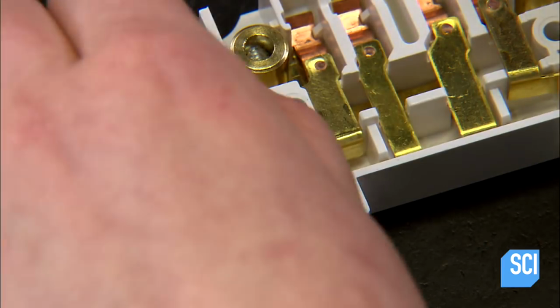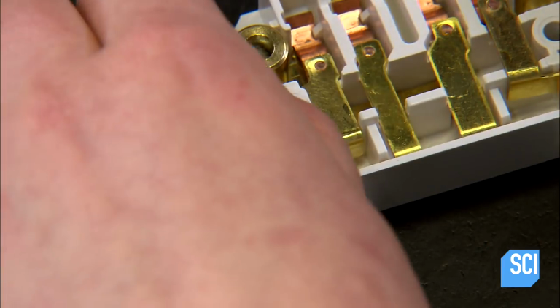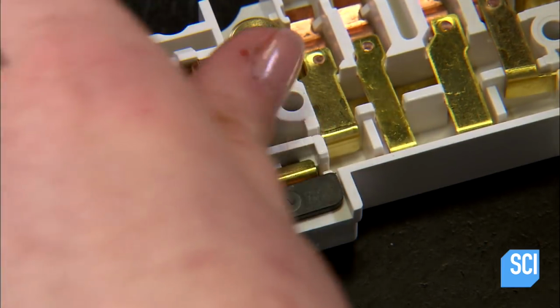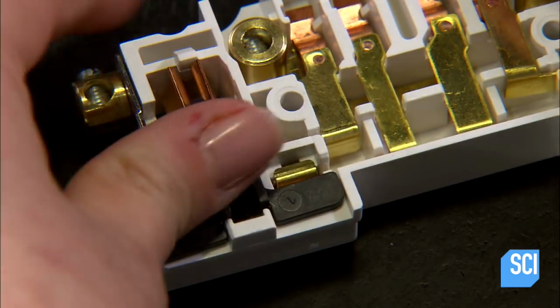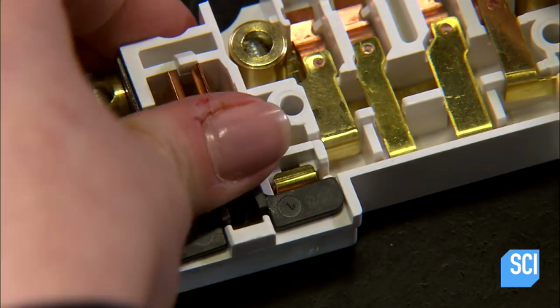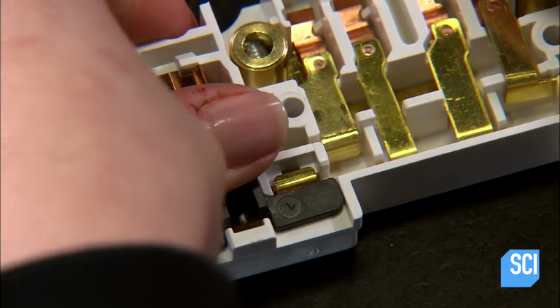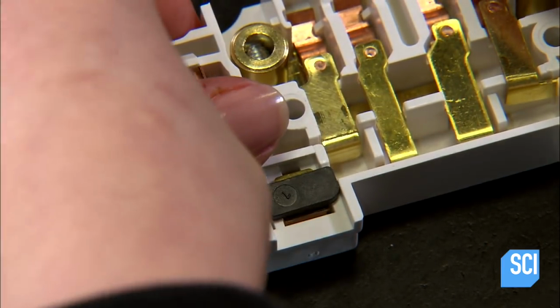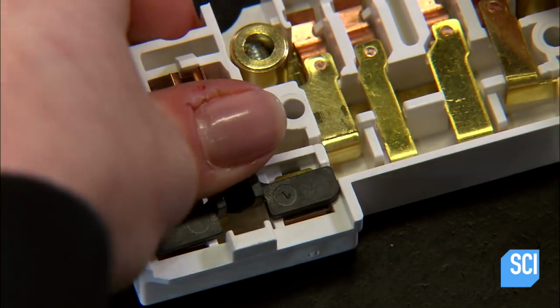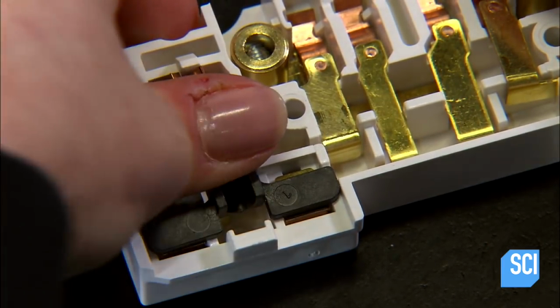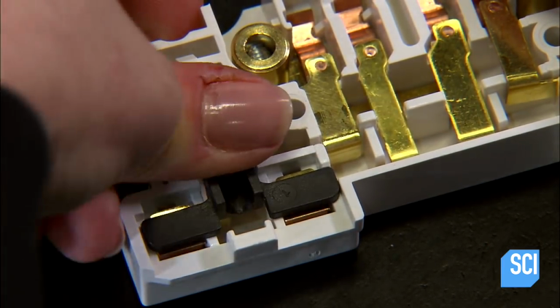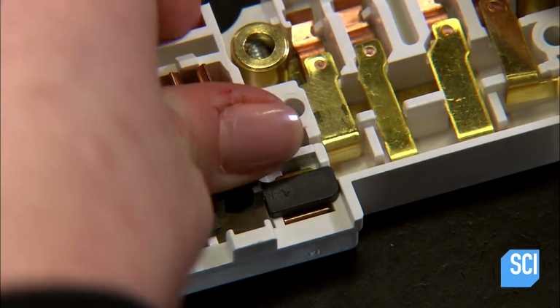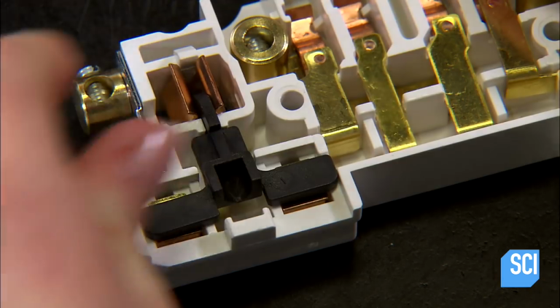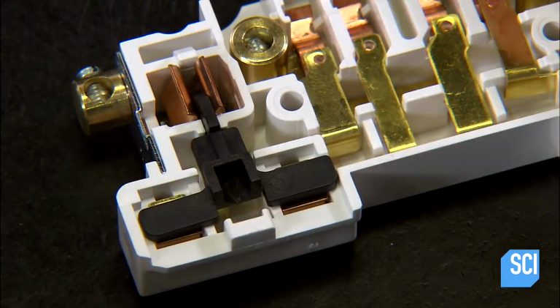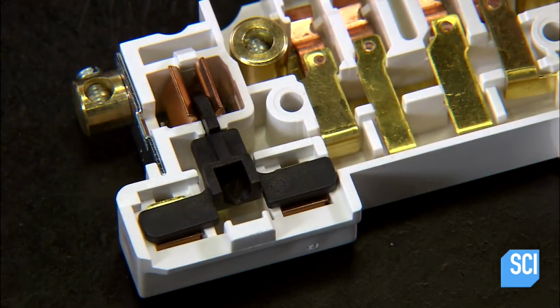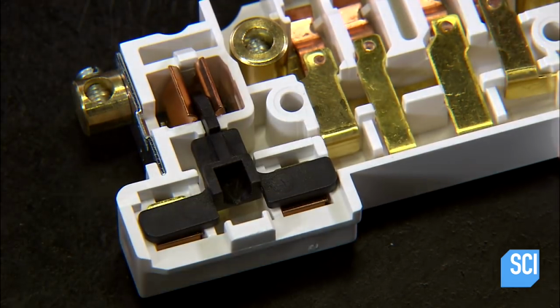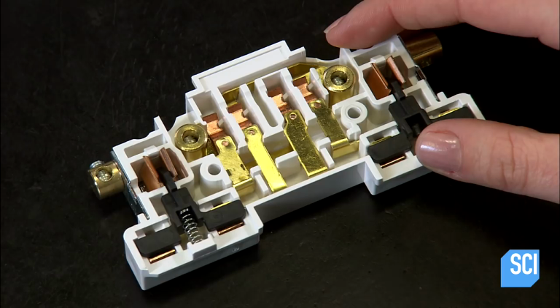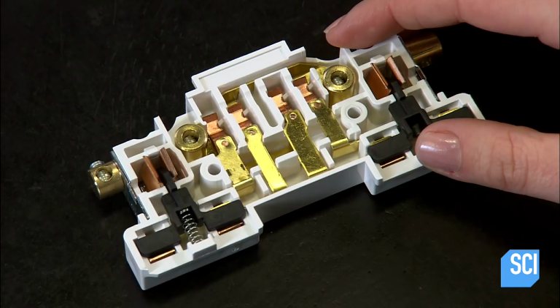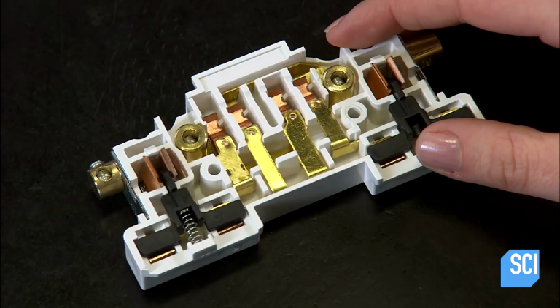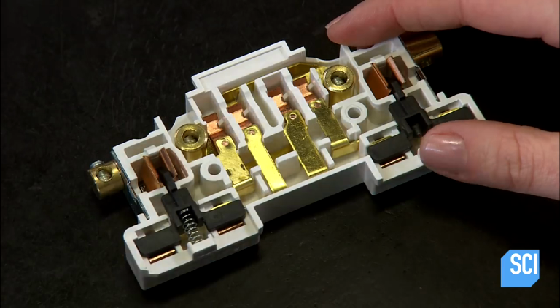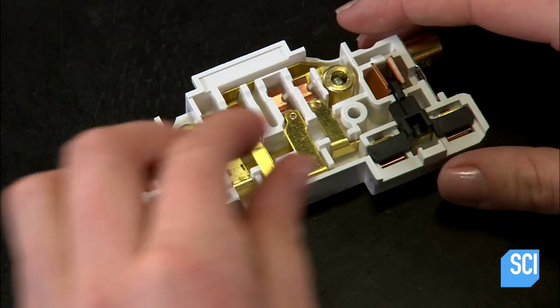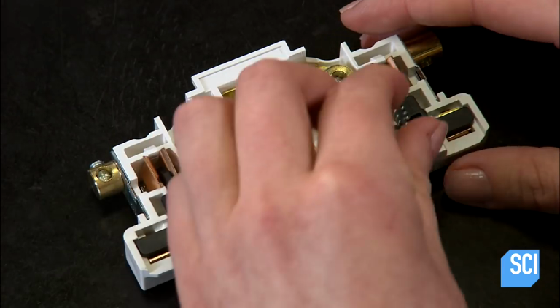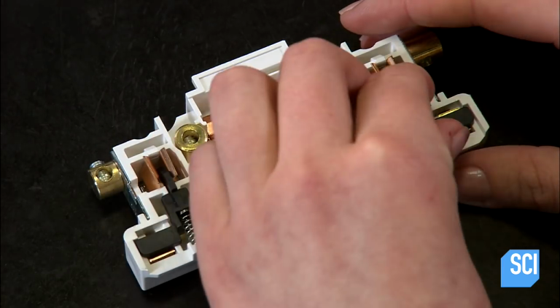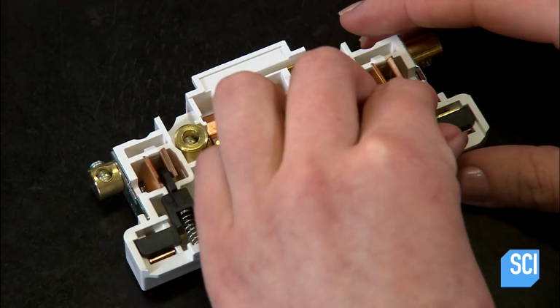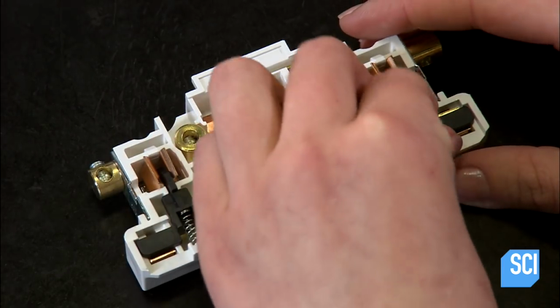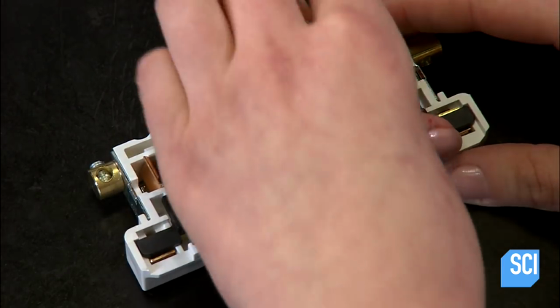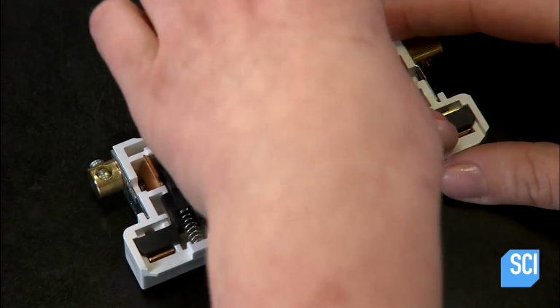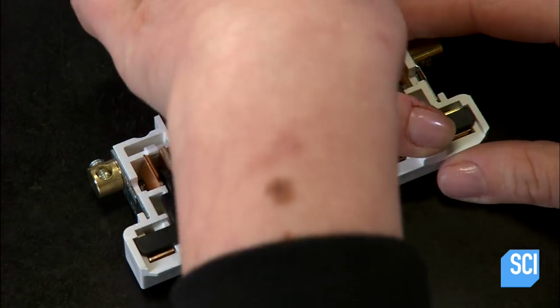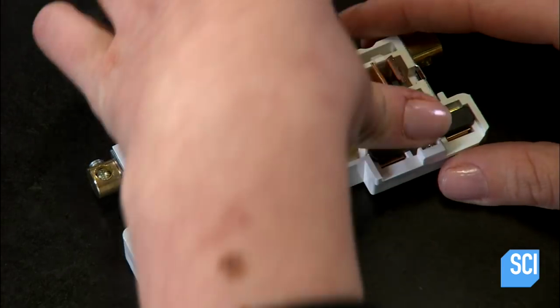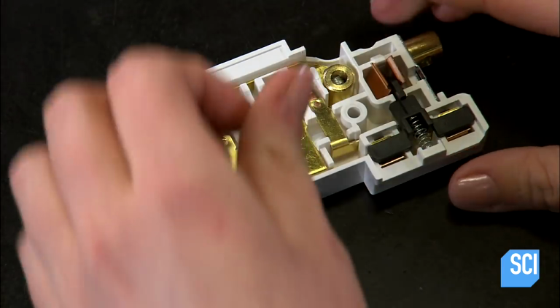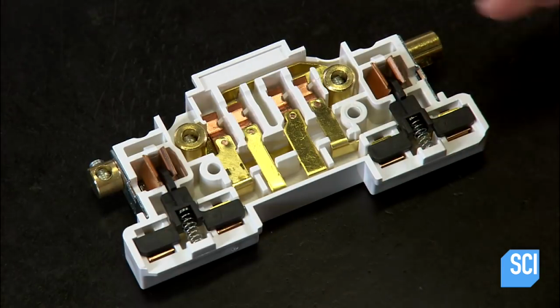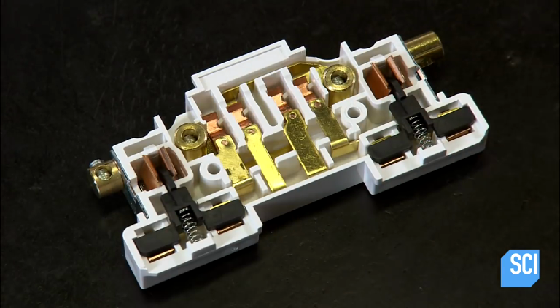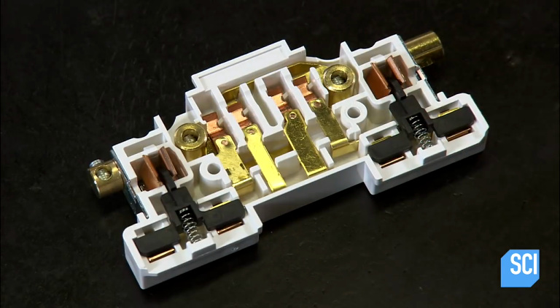Next up are little spring-operated plastic shutters. They block the sockets when nothing is plugged into them.